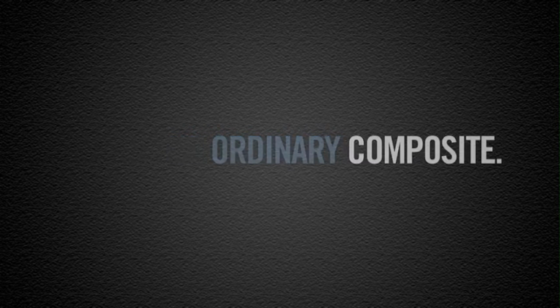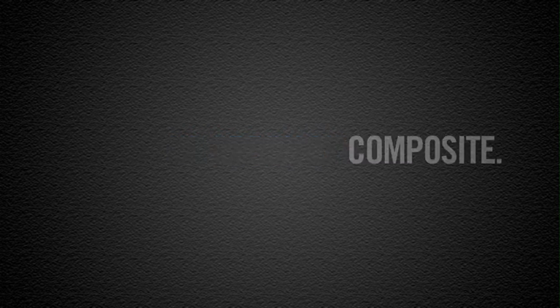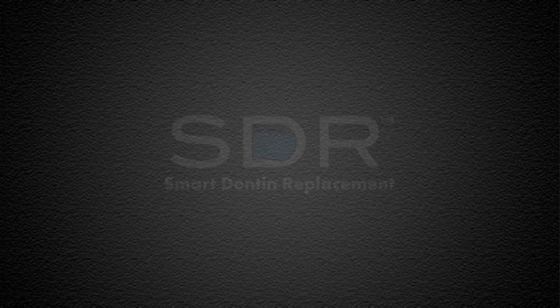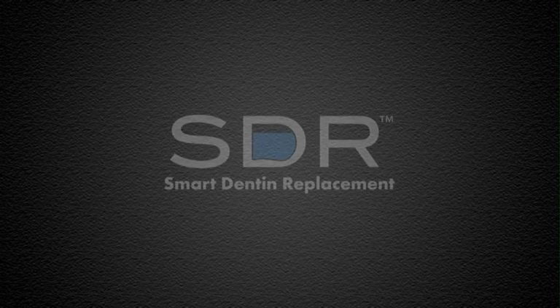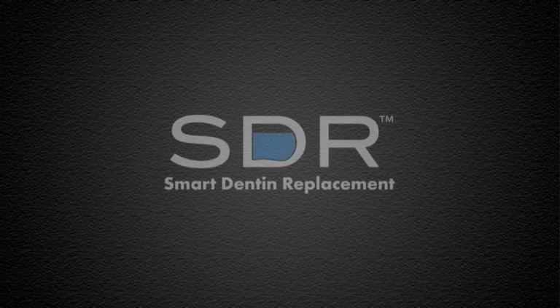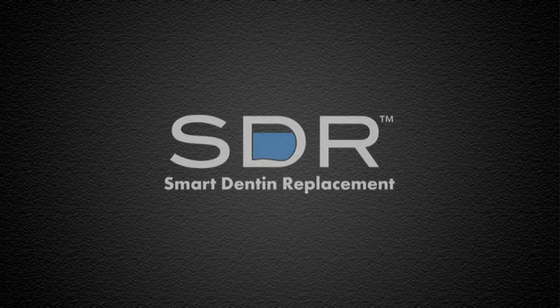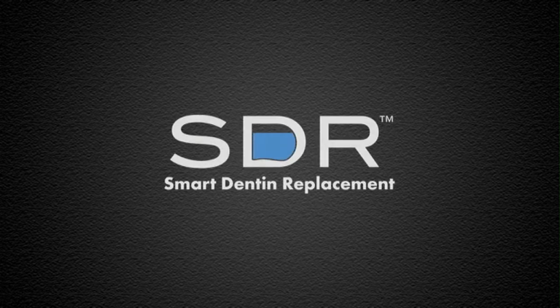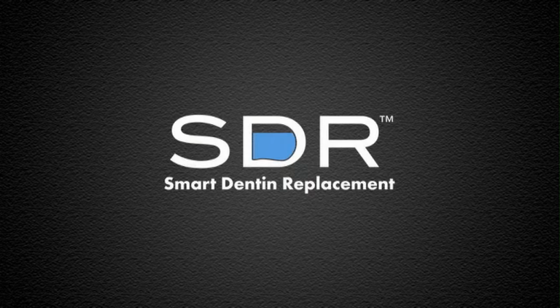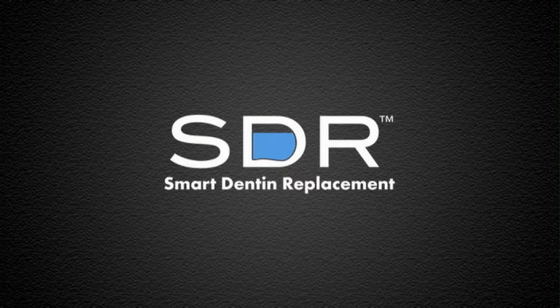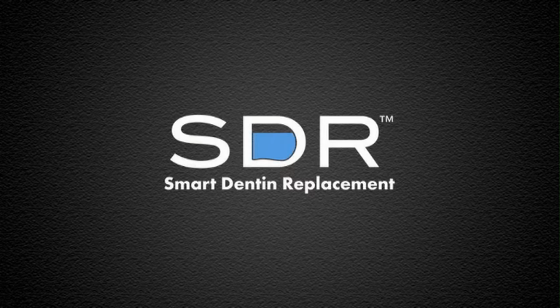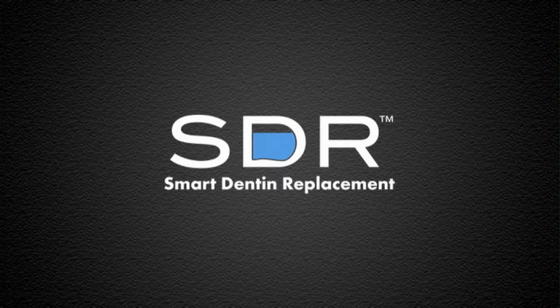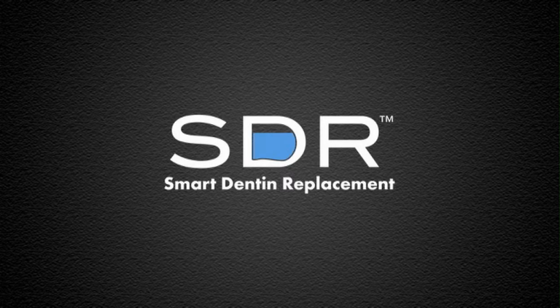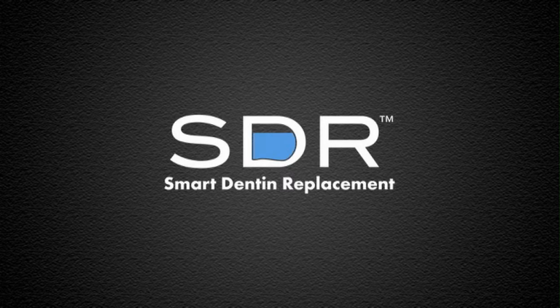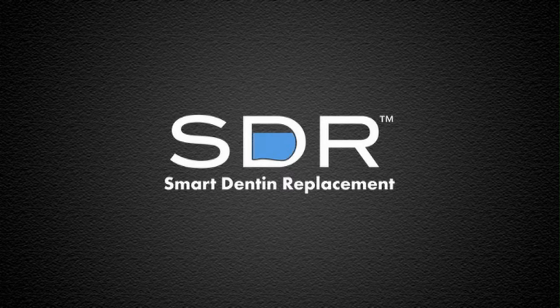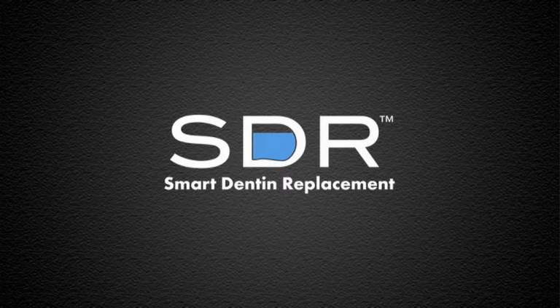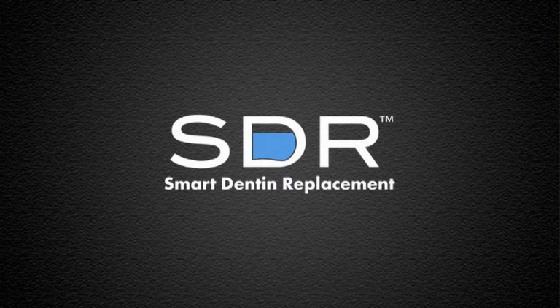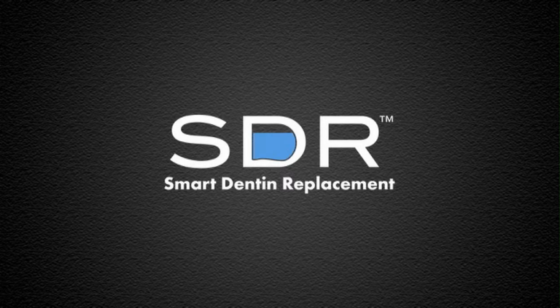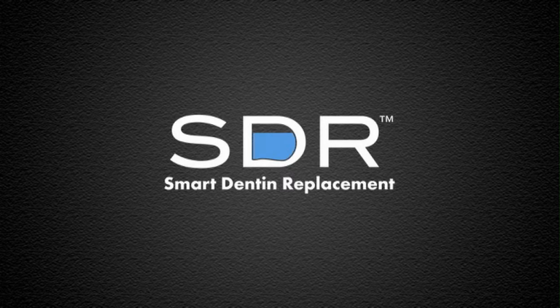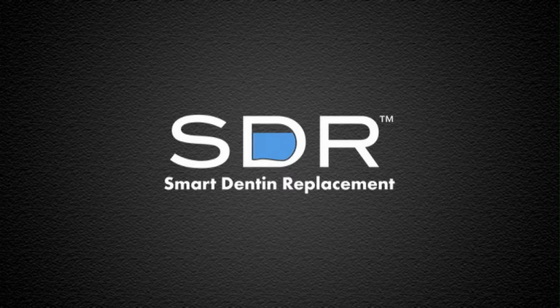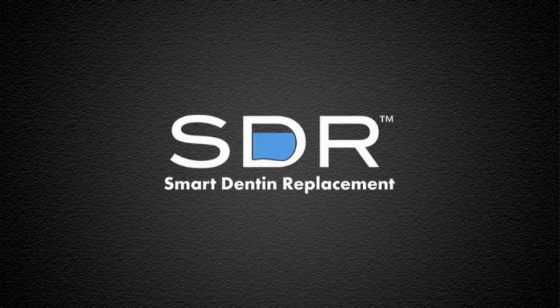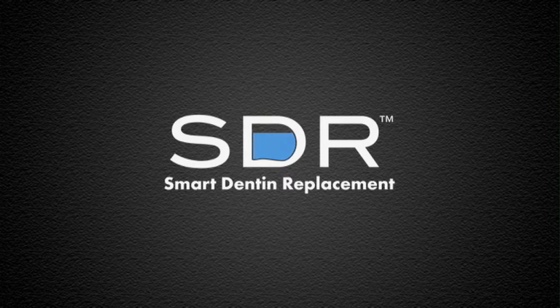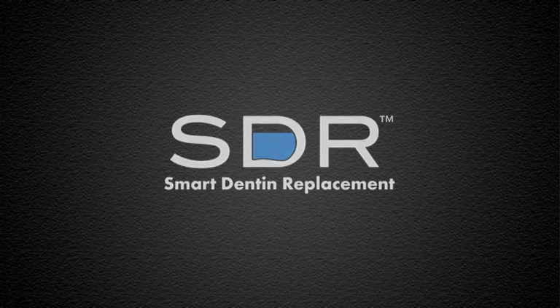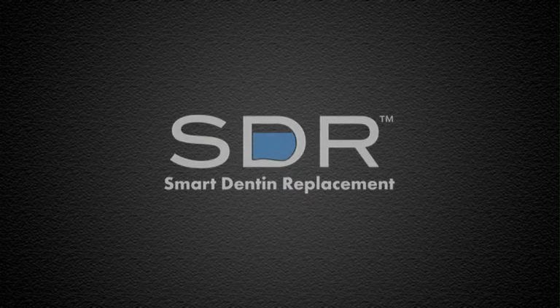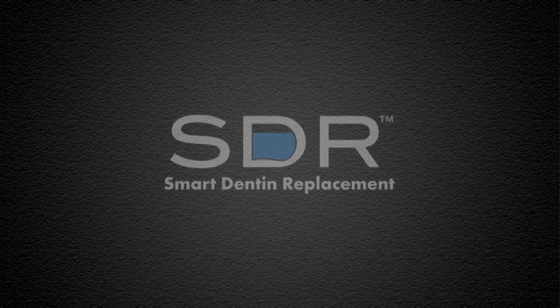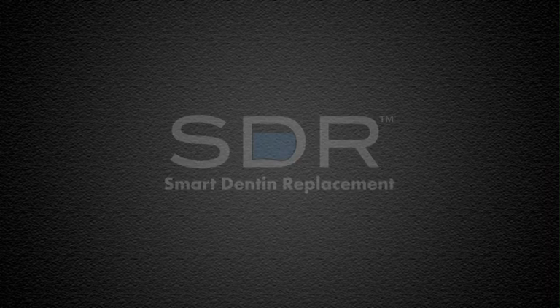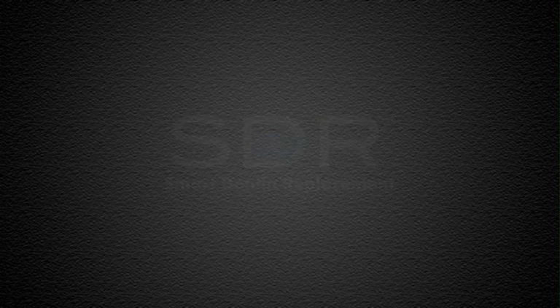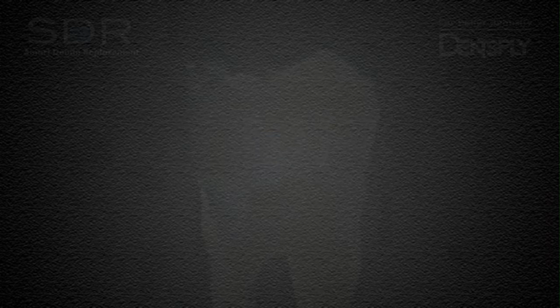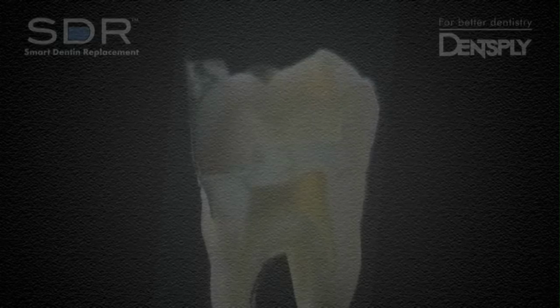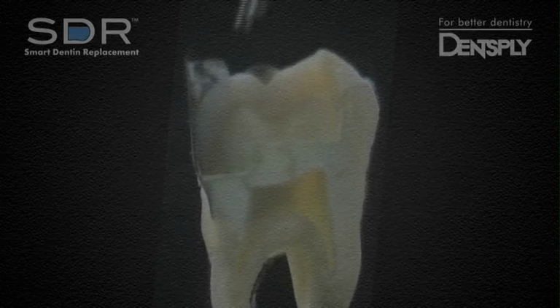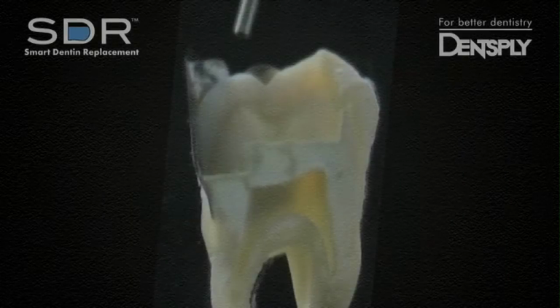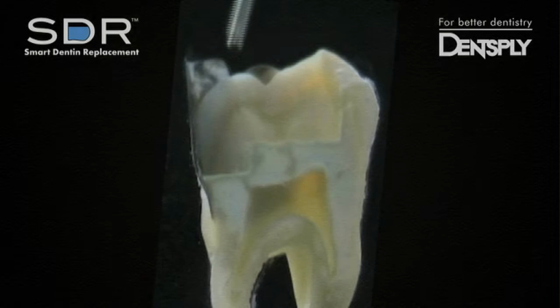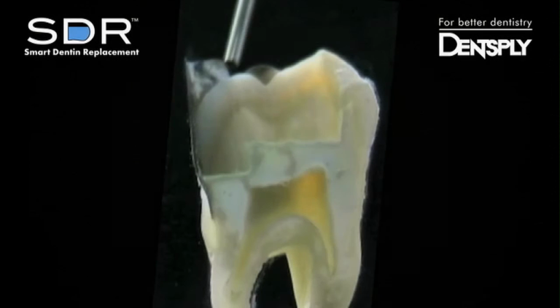SDR, Smart Dentin Replacement — the only bulk fill self-leveling posterior flowable base.